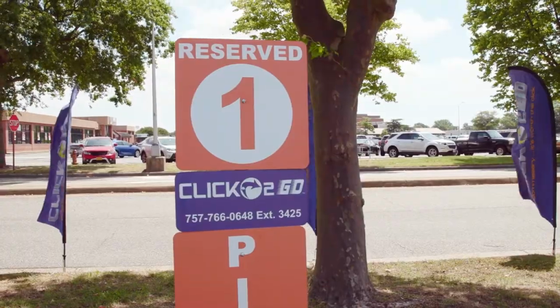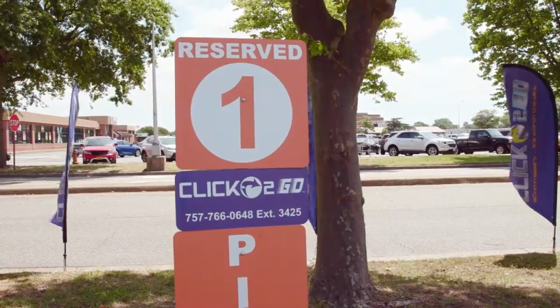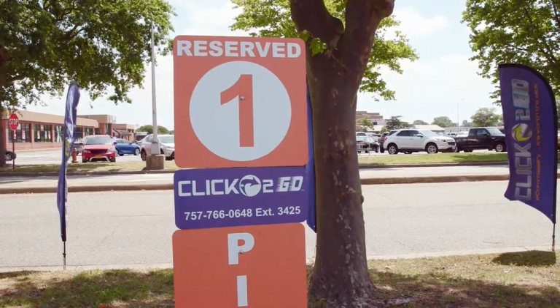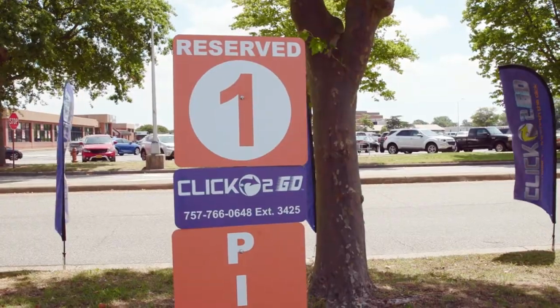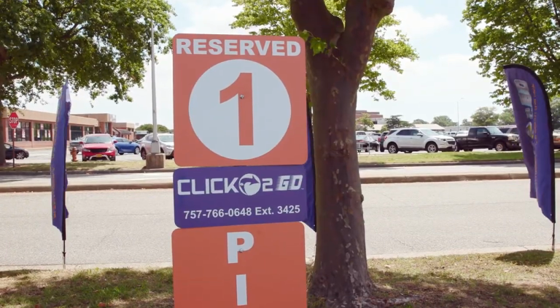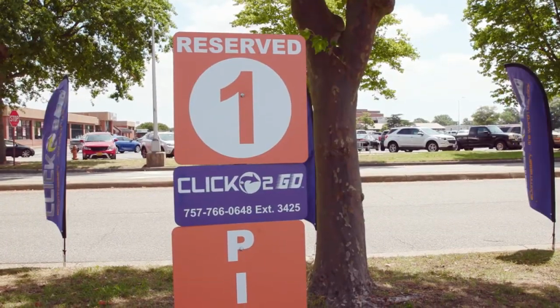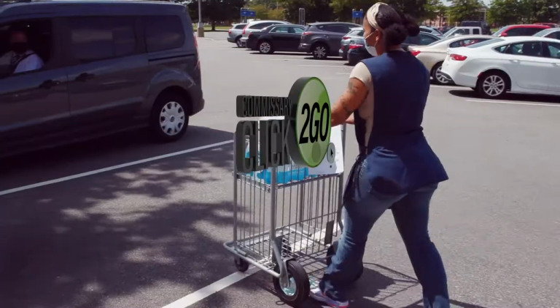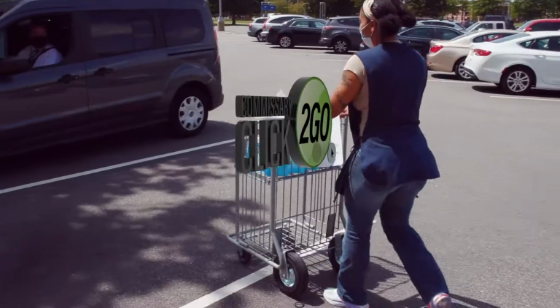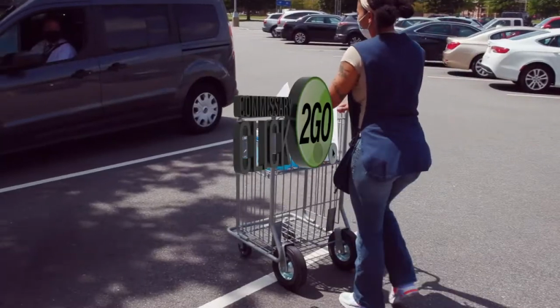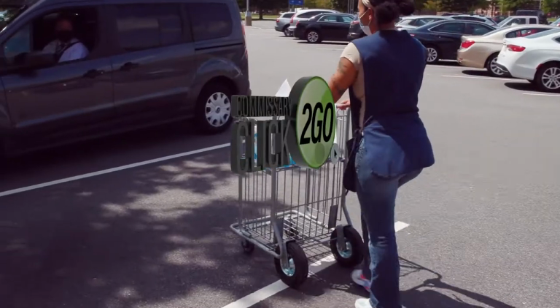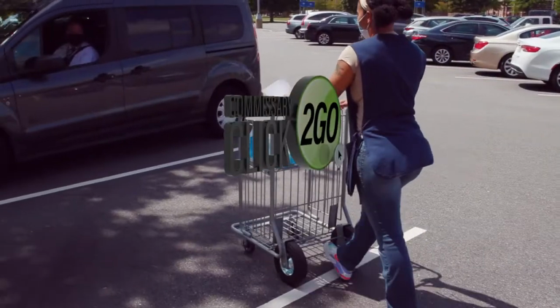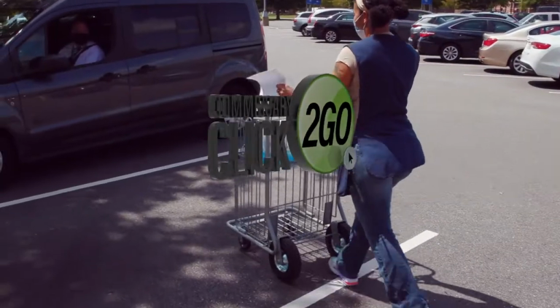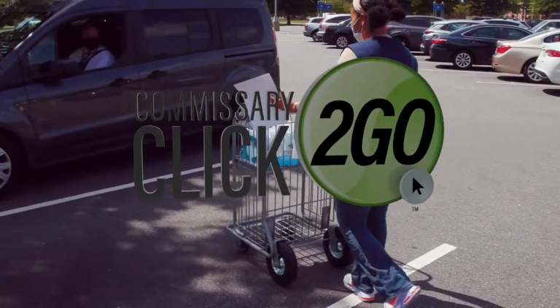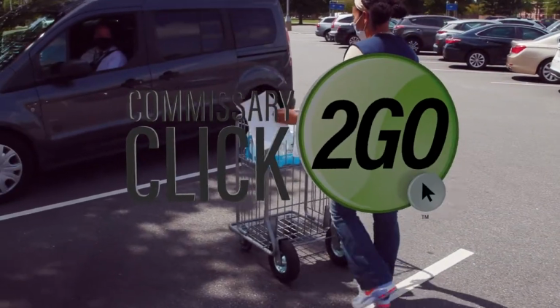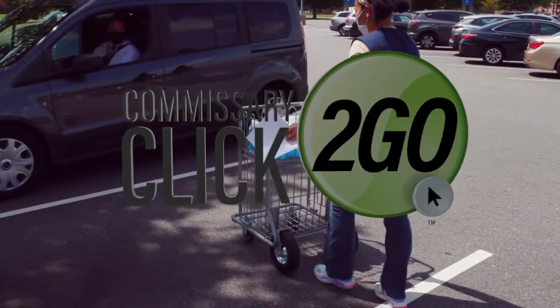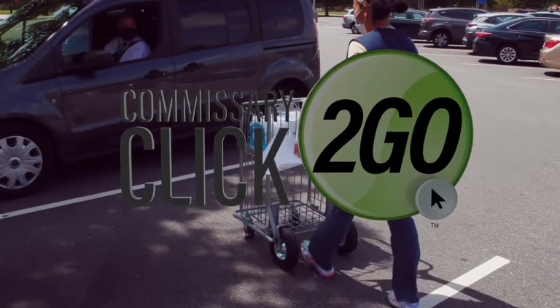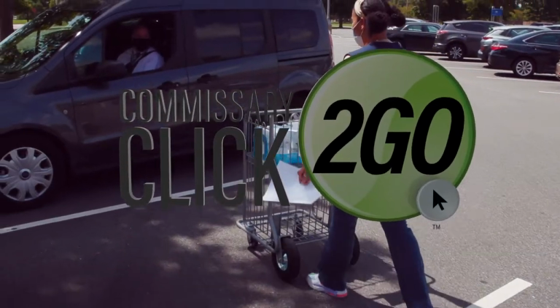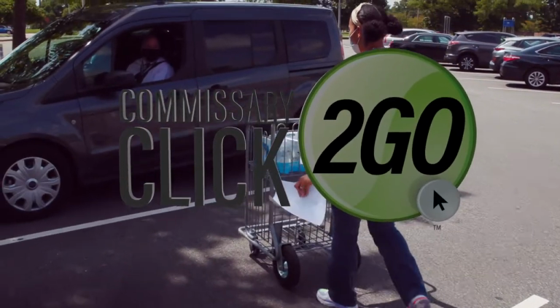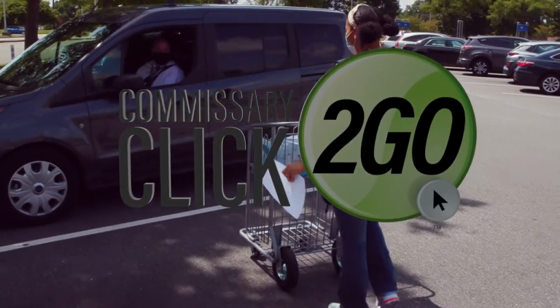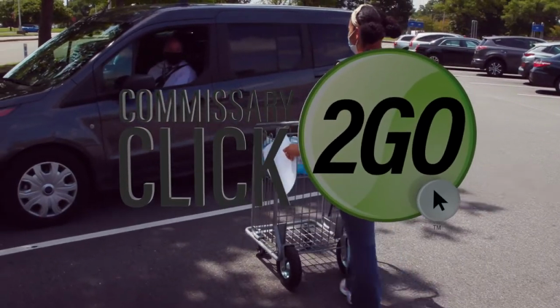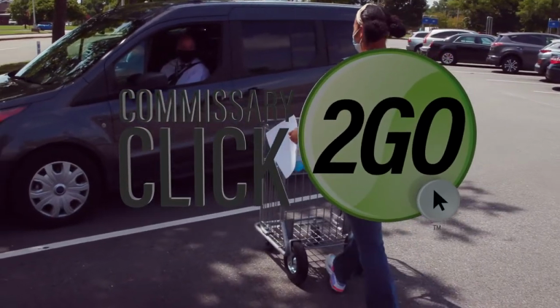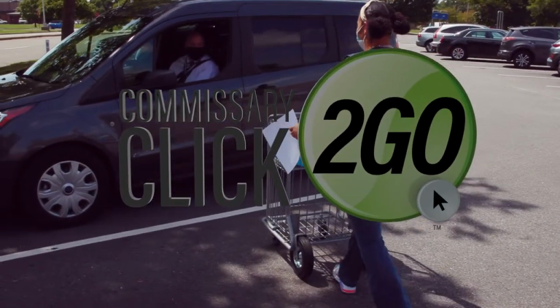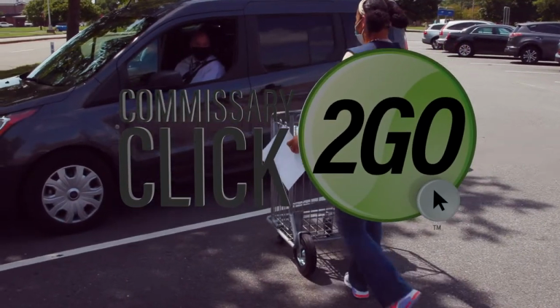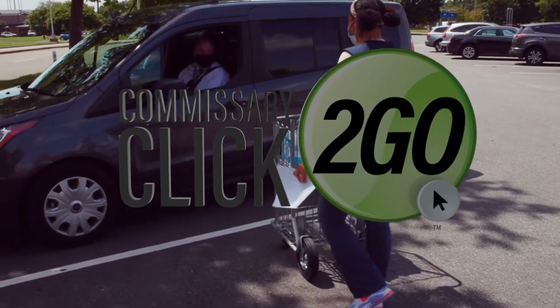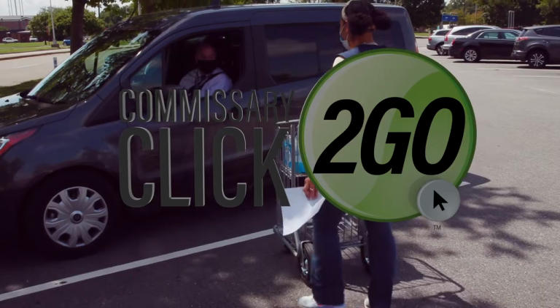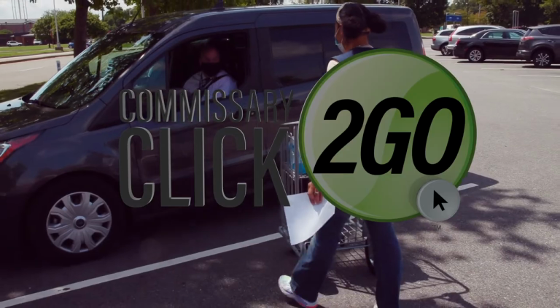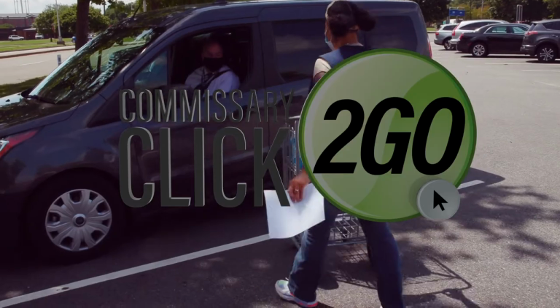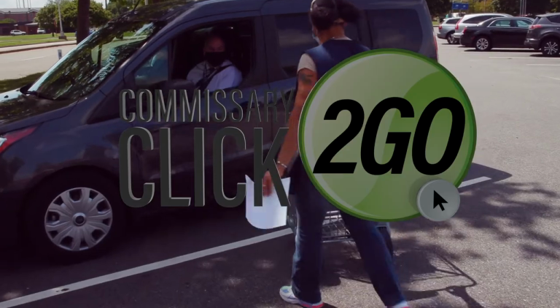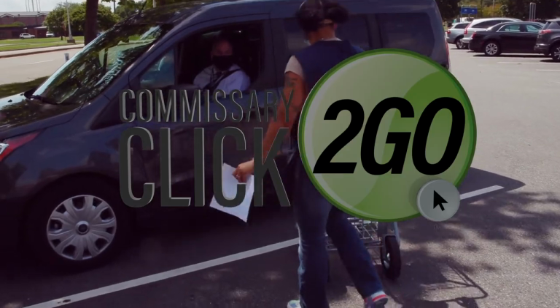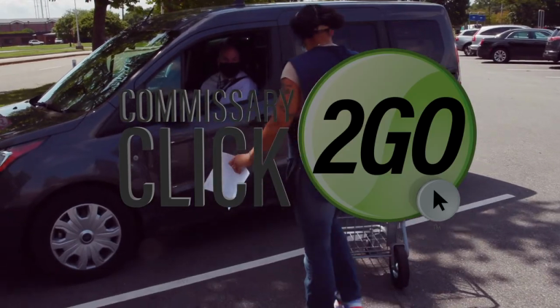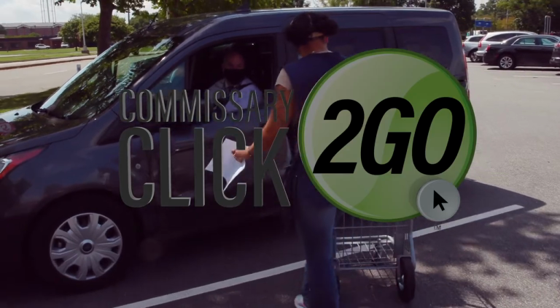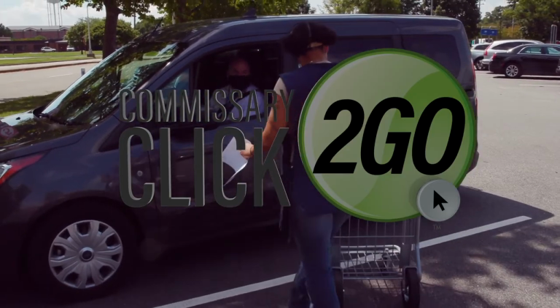Too busy to come in? Then check out our new commissary click-to-go curbside pickup, rolling out to new stores every day.